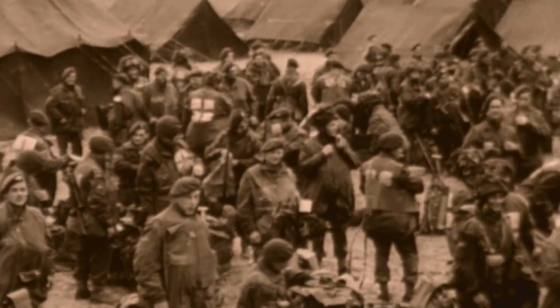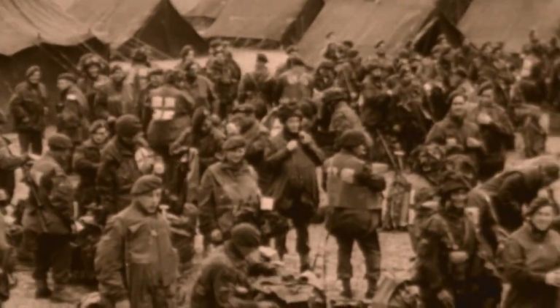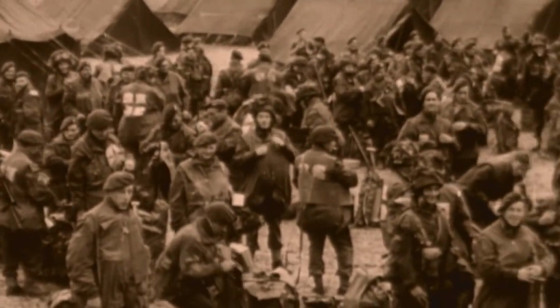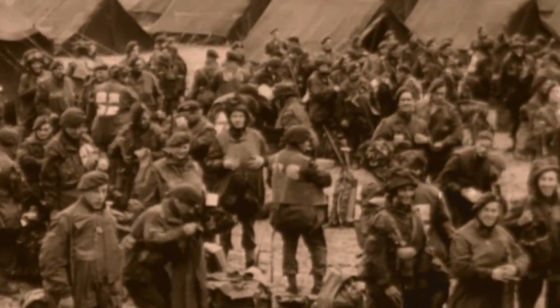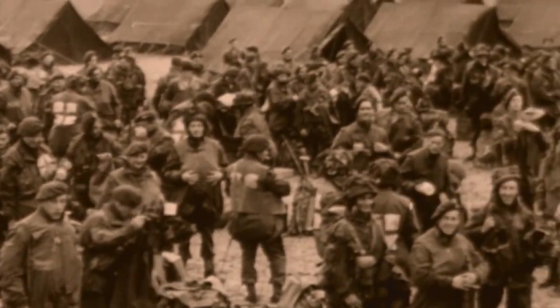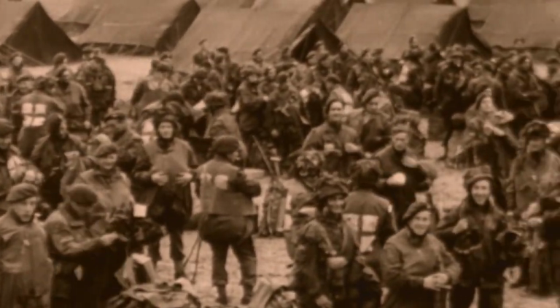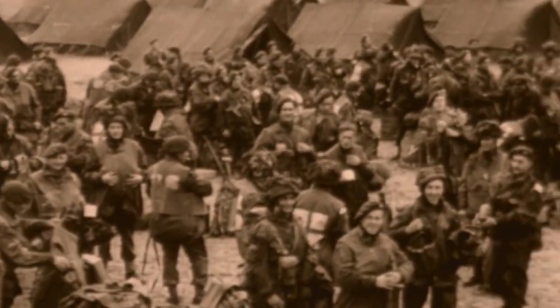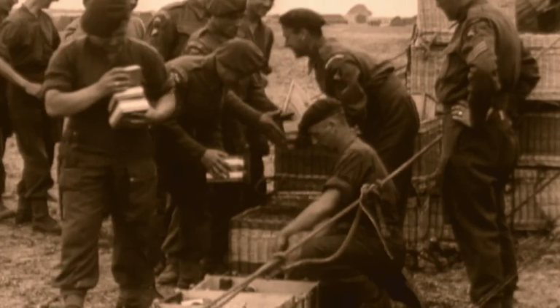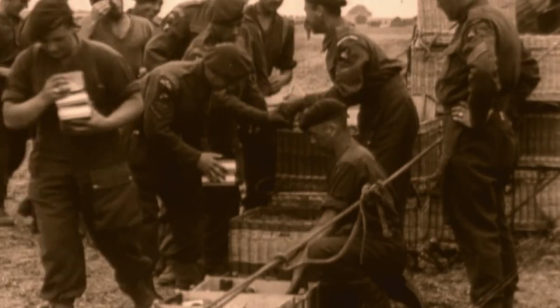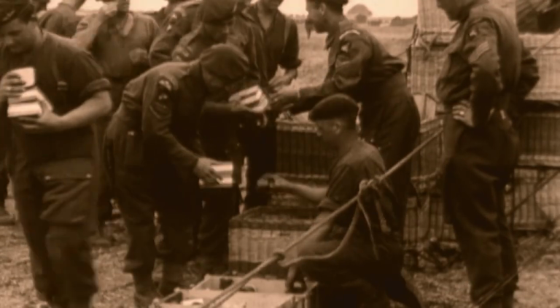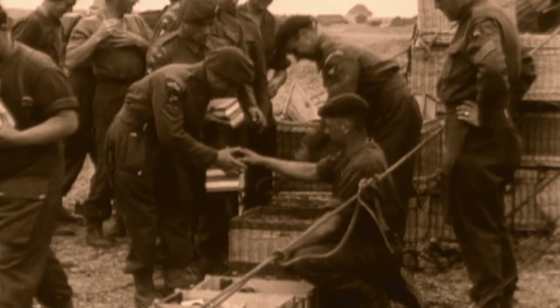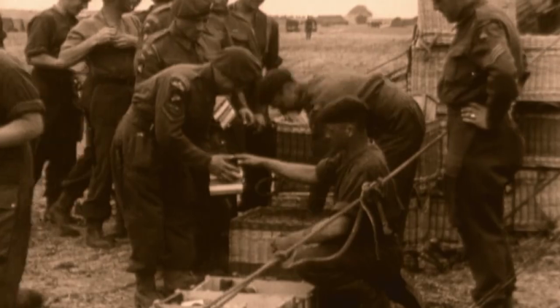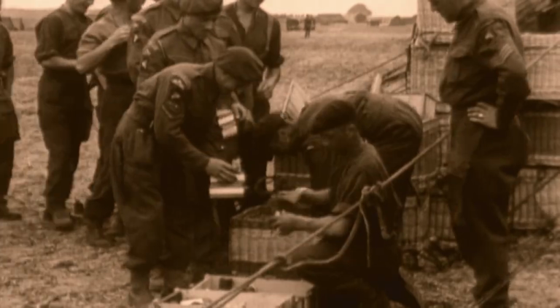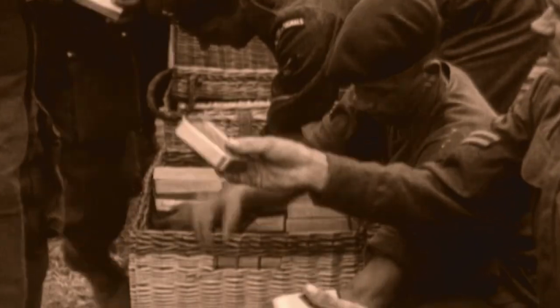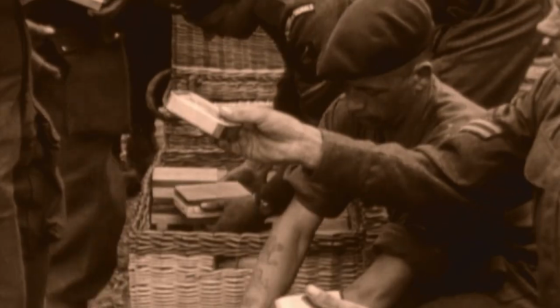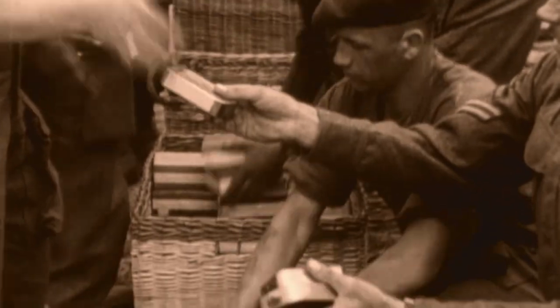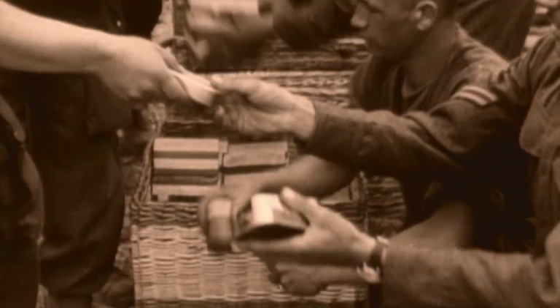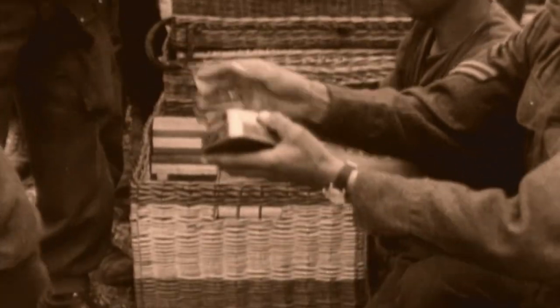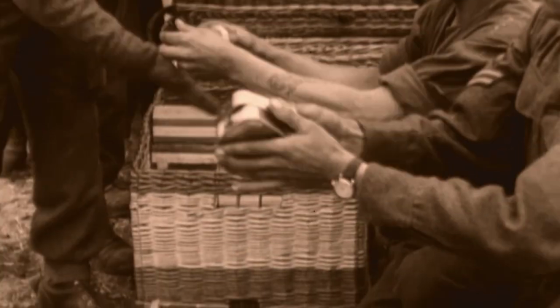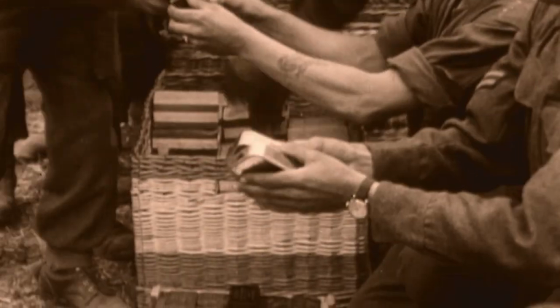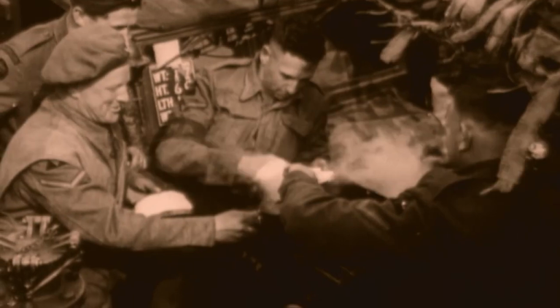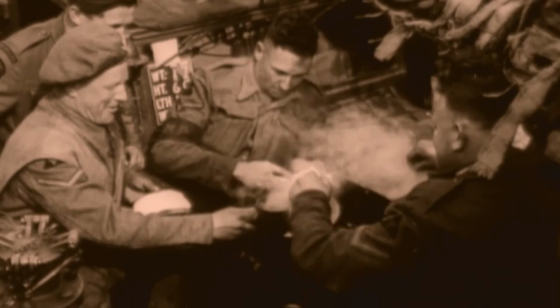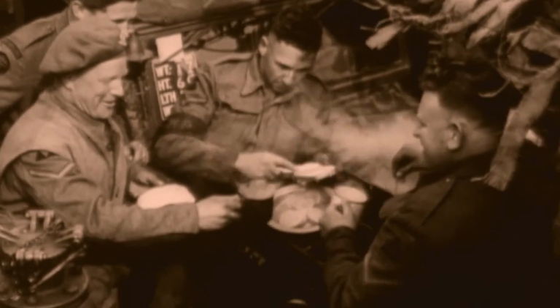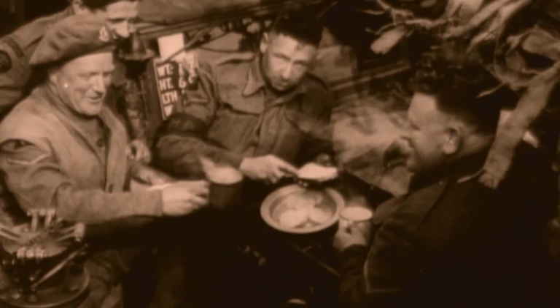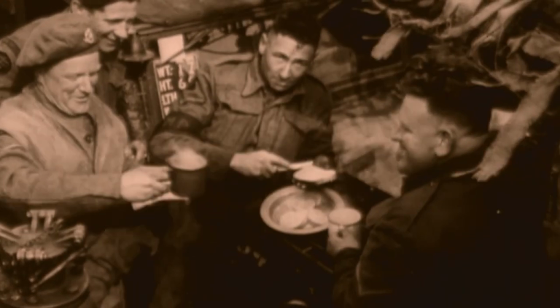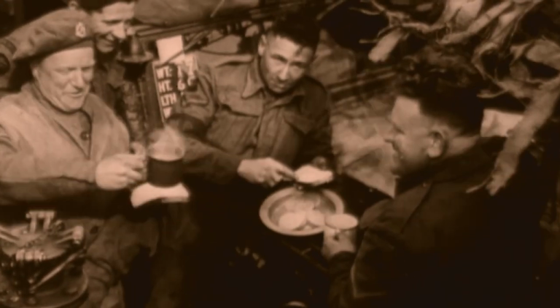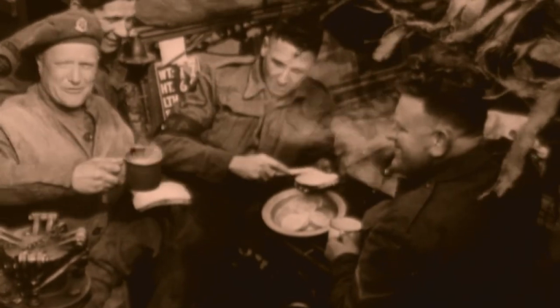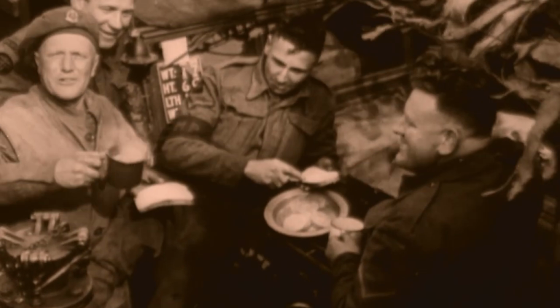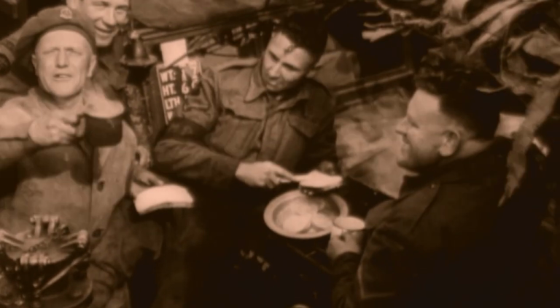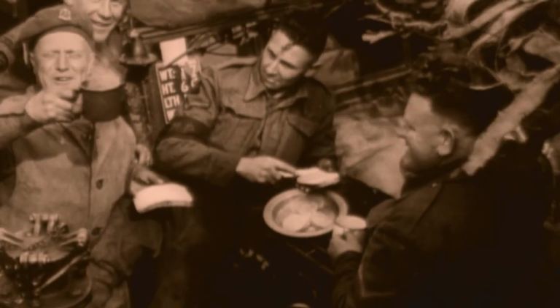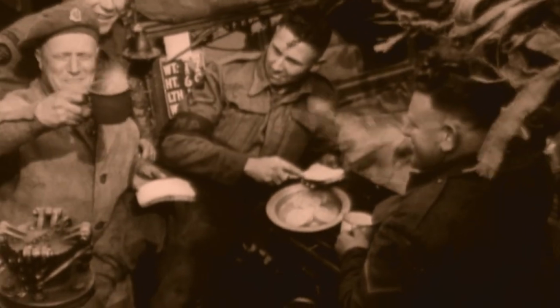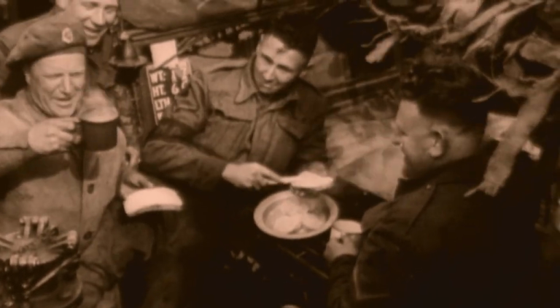But the military on active service got a more generous ration. For them, the bigger problem was how to brew it up.